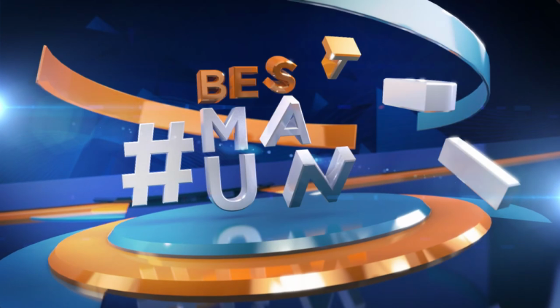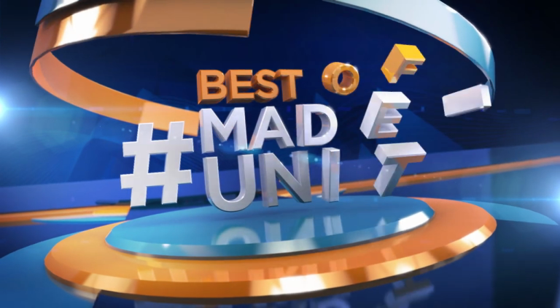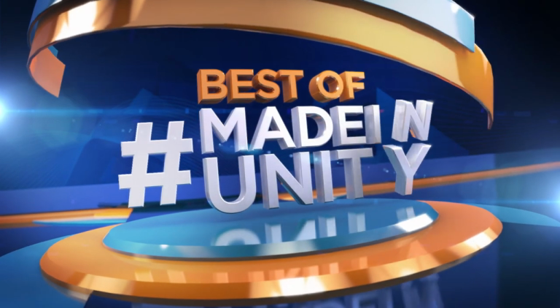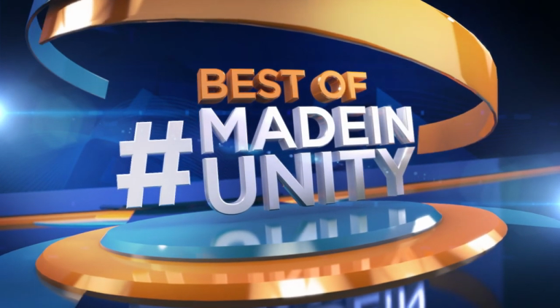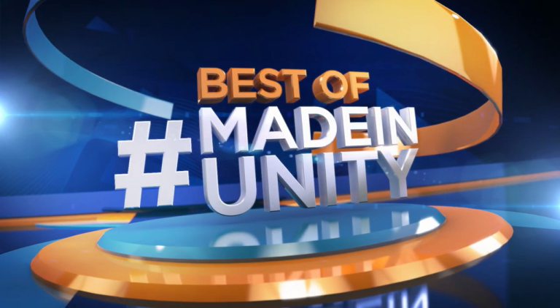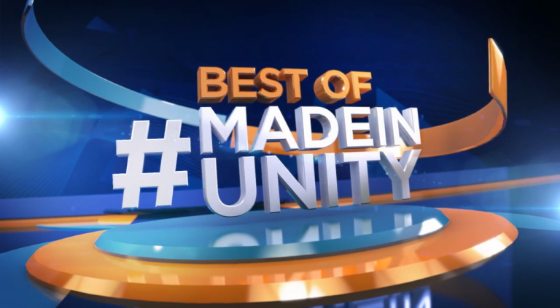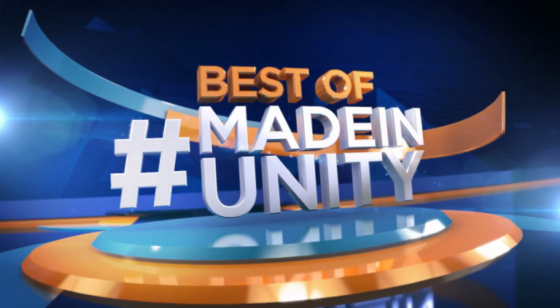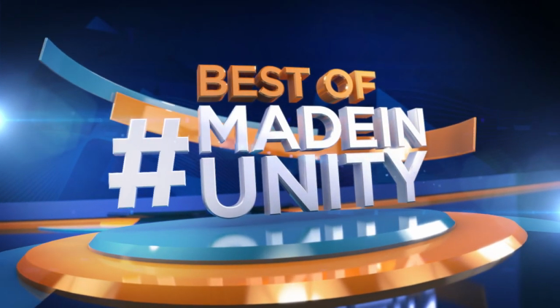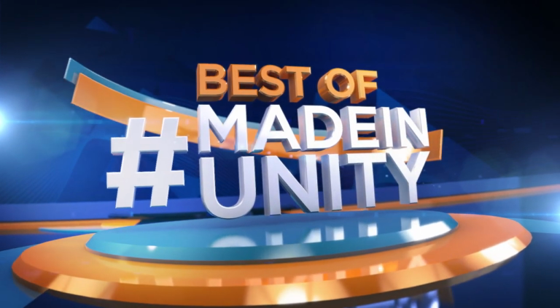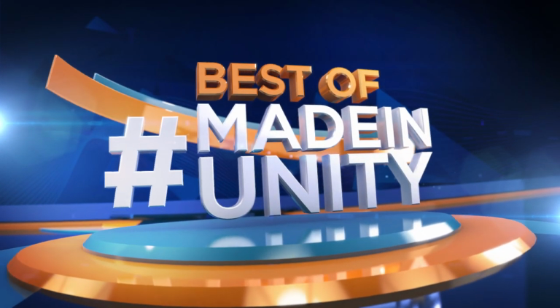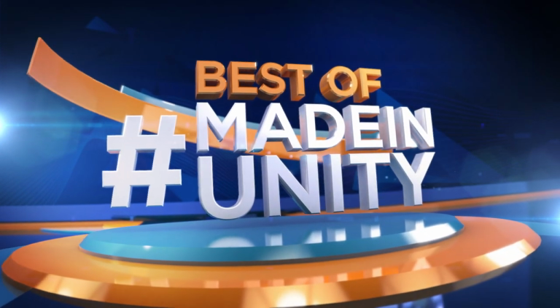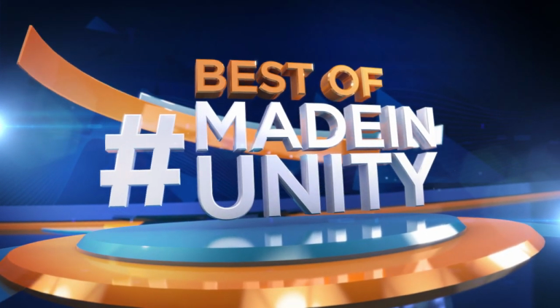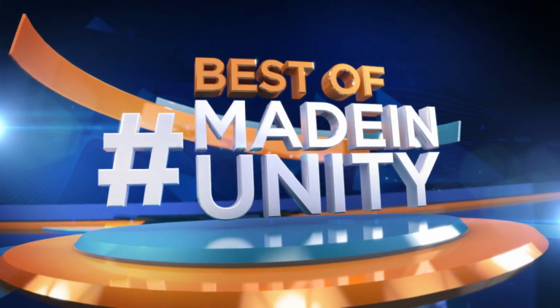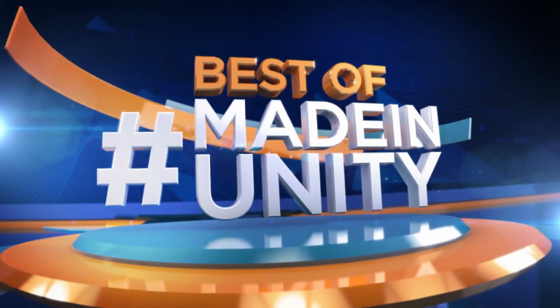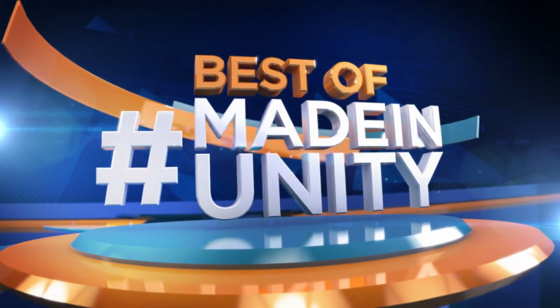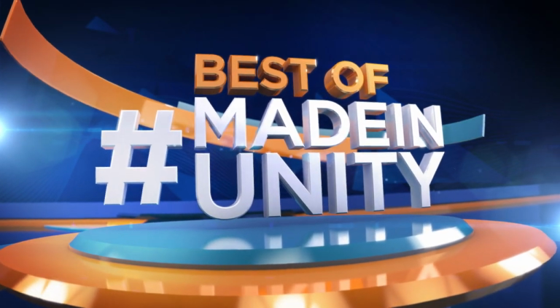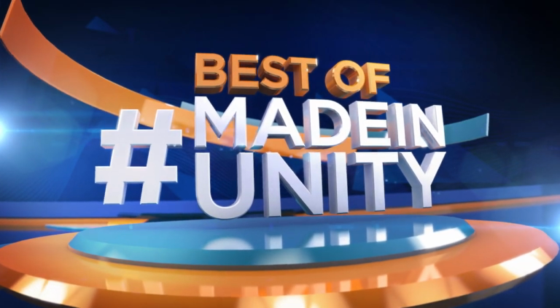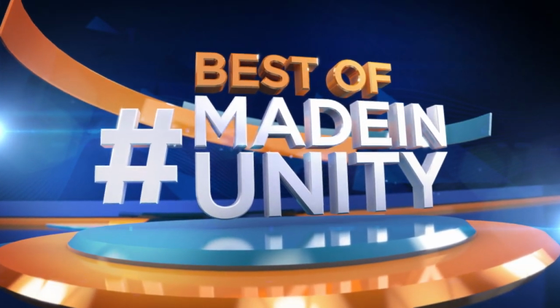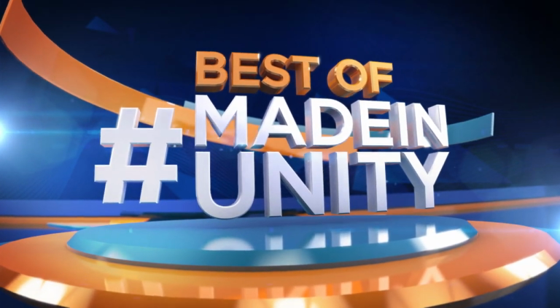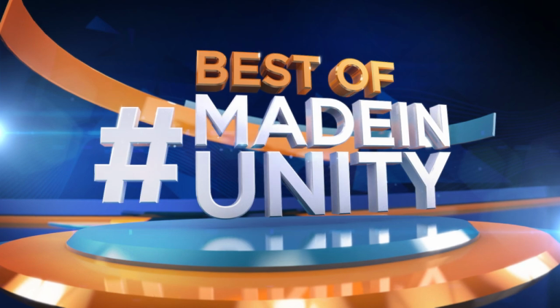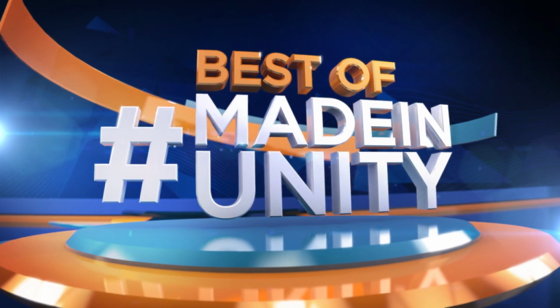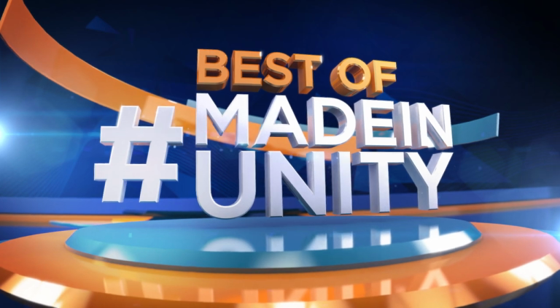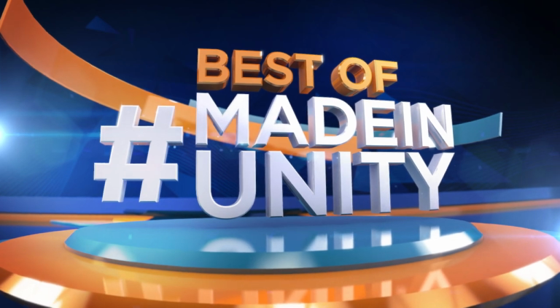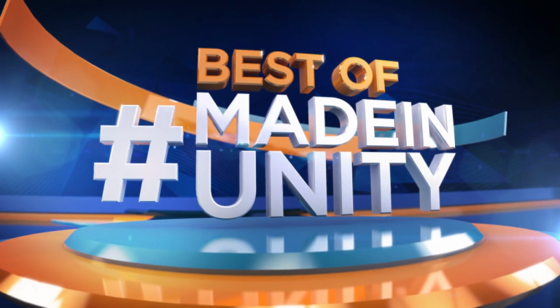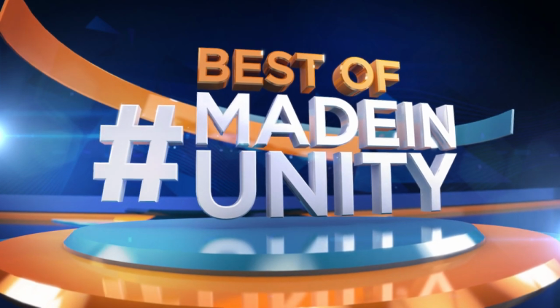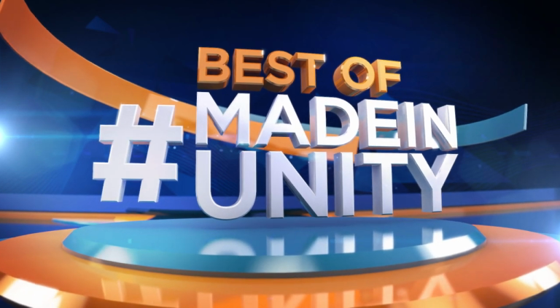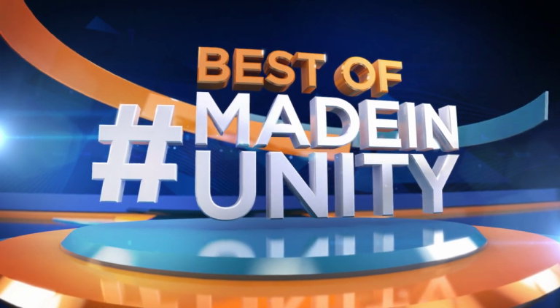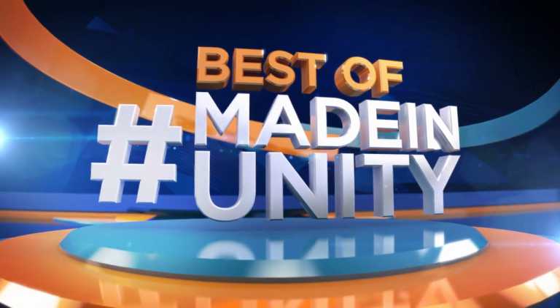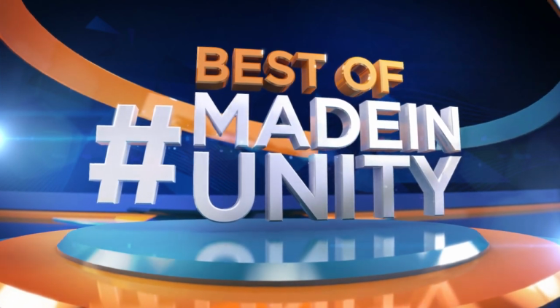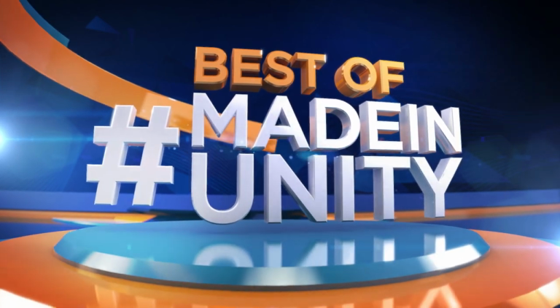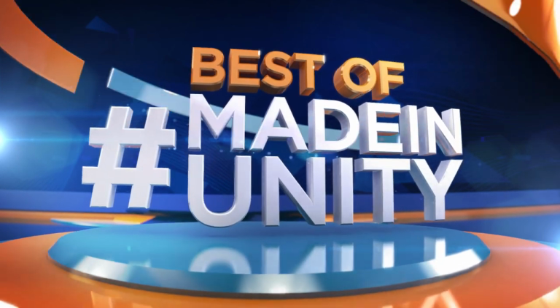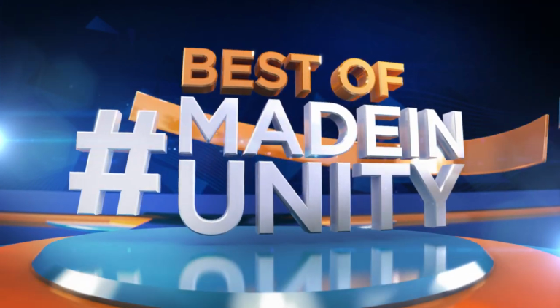Welcome to Gamedev HQ. This is Al, and today we're going to show you some of the best Made in Unity for the week of January 14th, 2019.